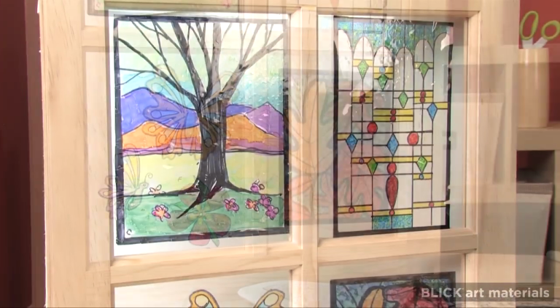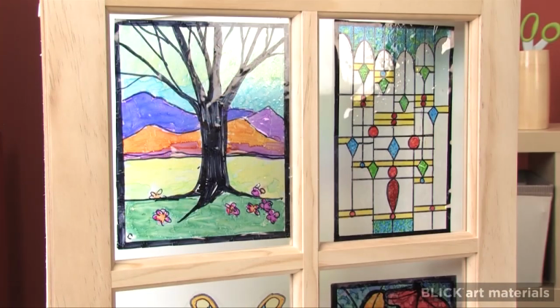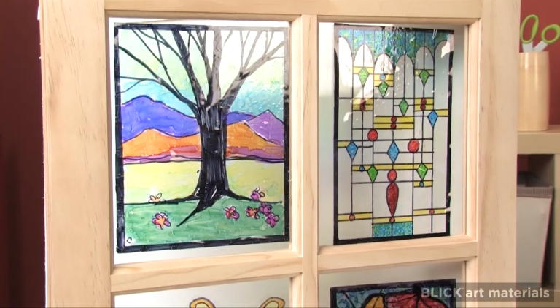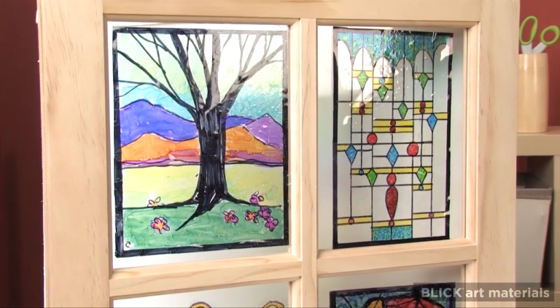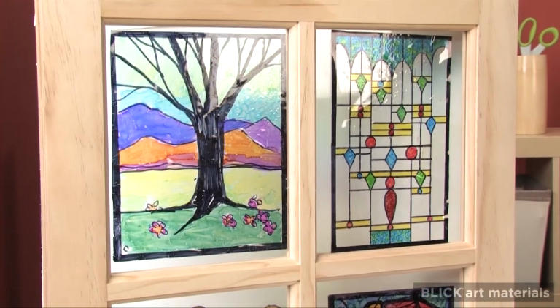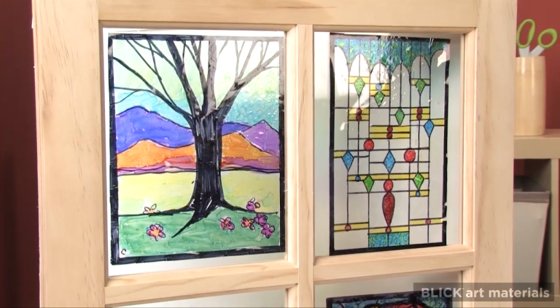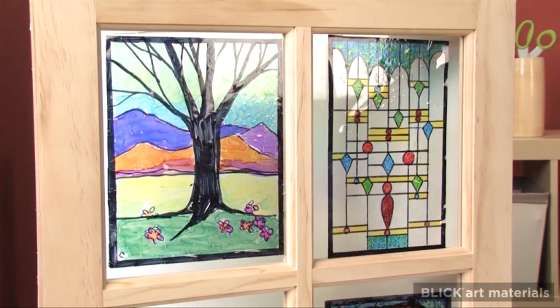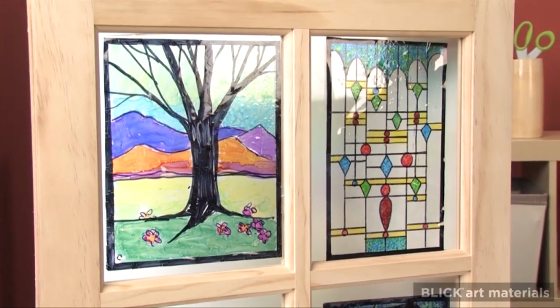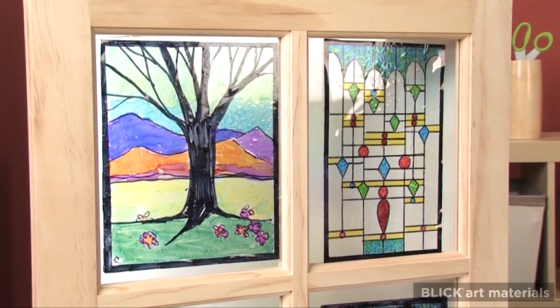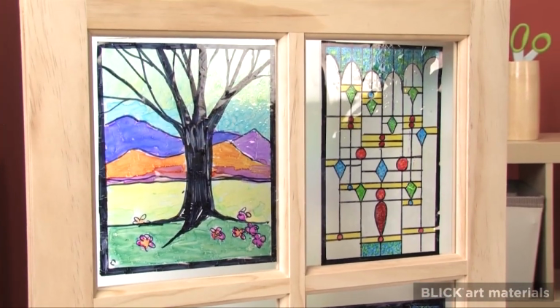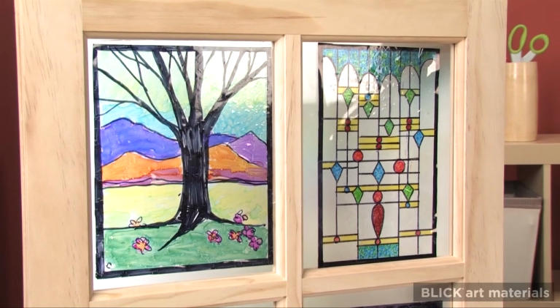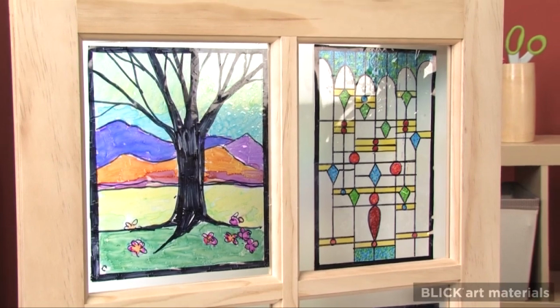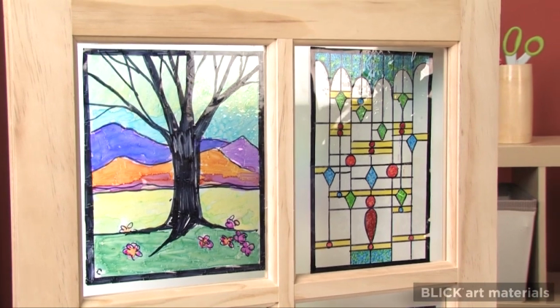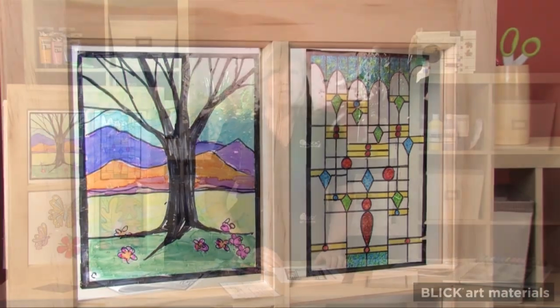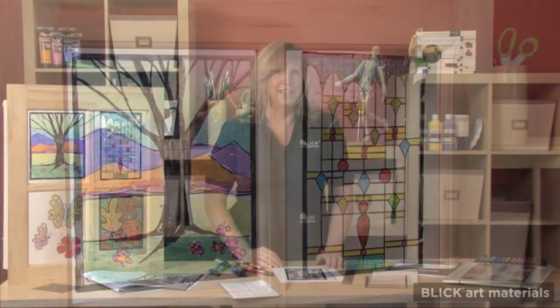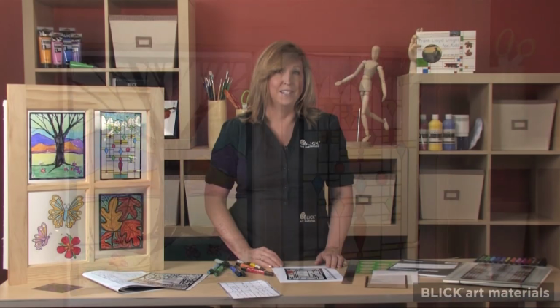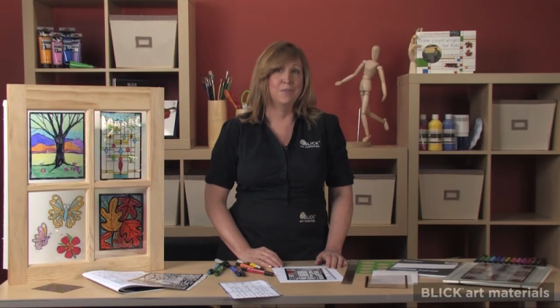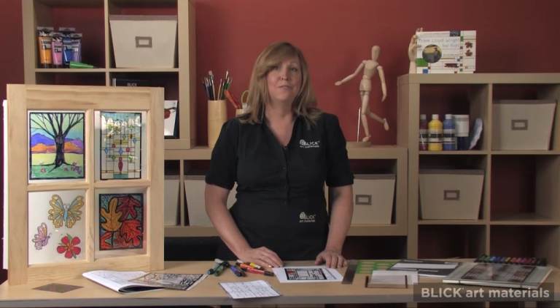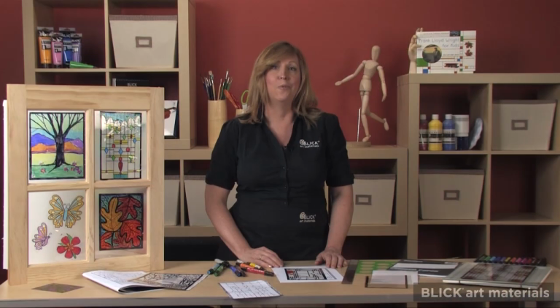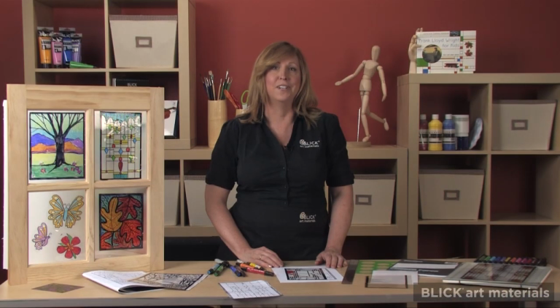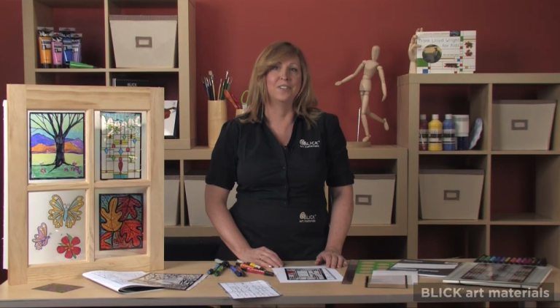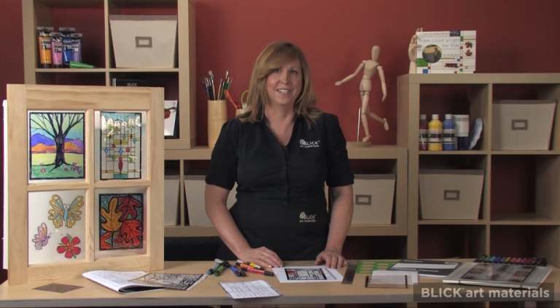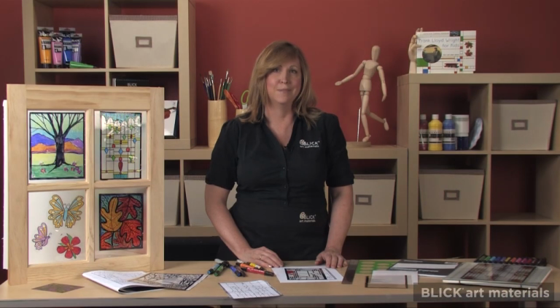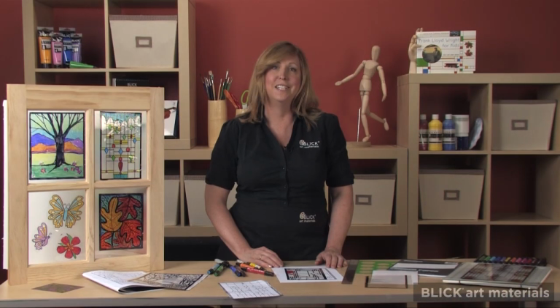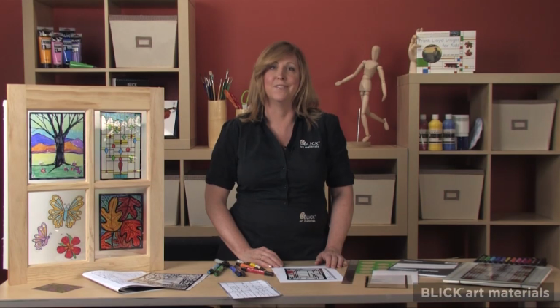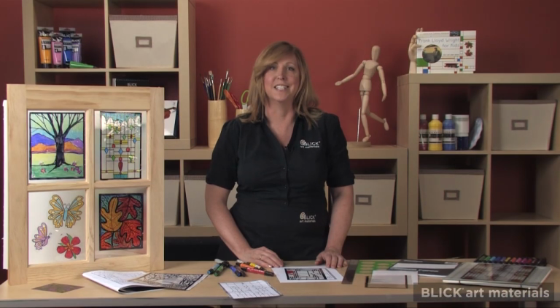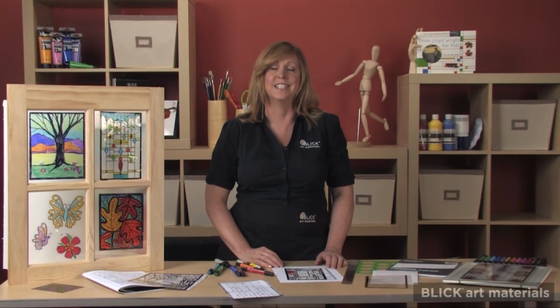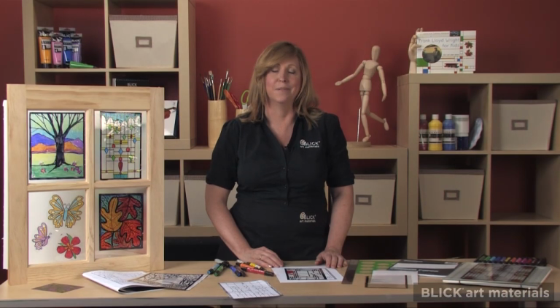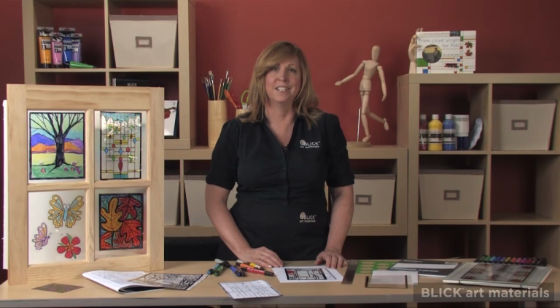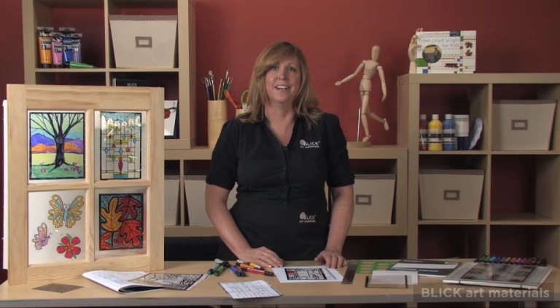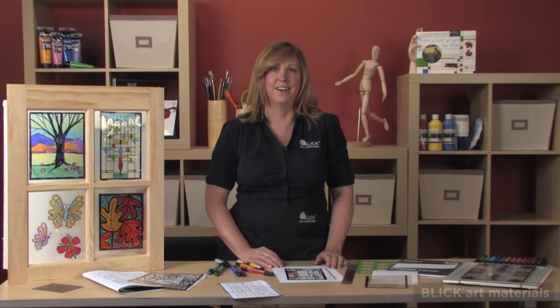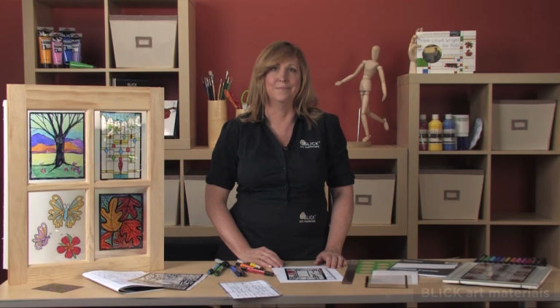For complete instructions and additional tips for making these beautiful window clings, please visit dickblick.com.